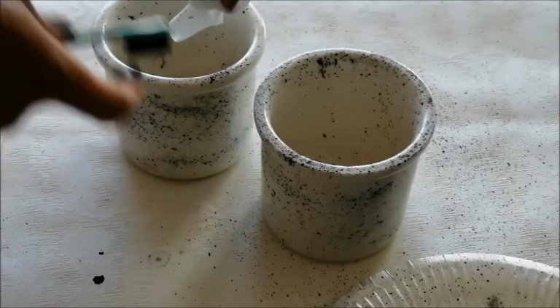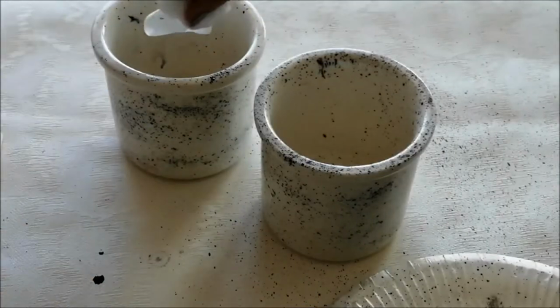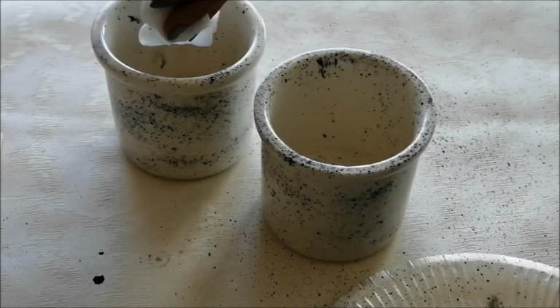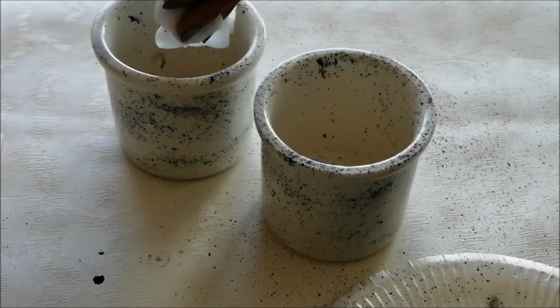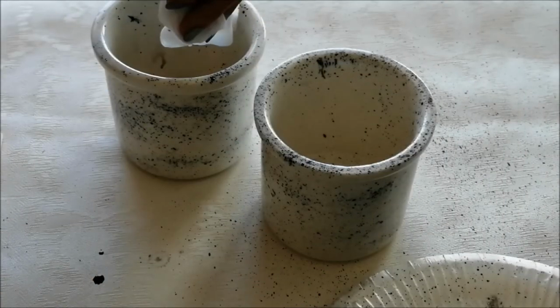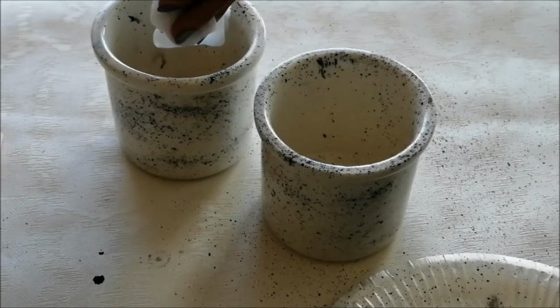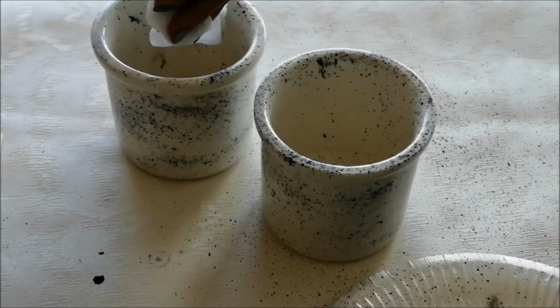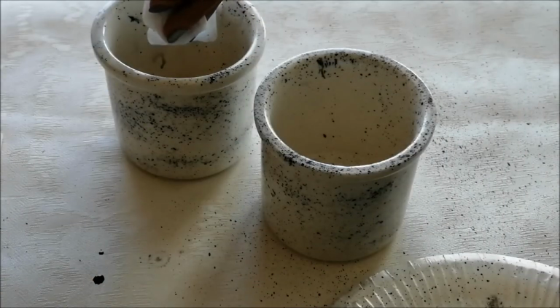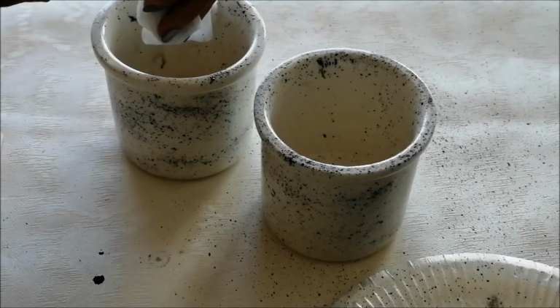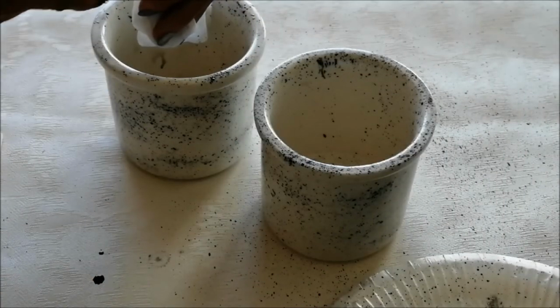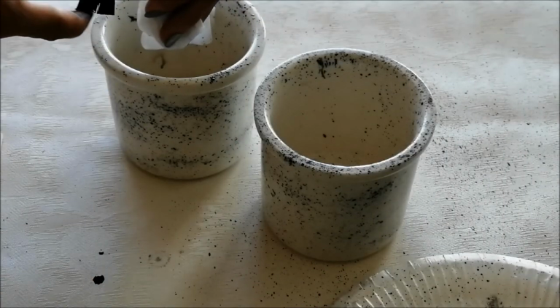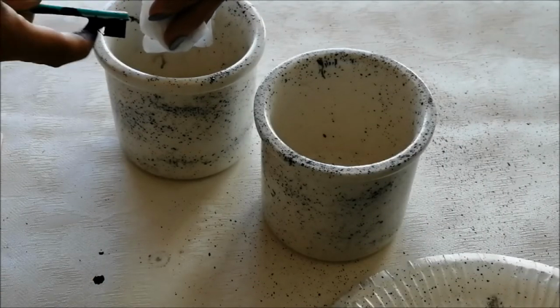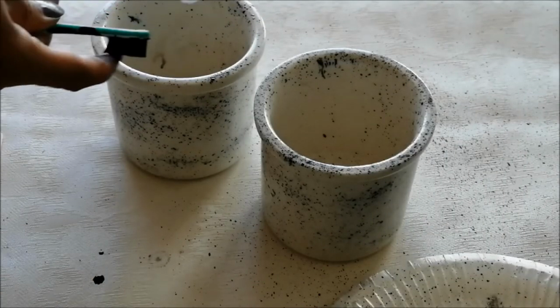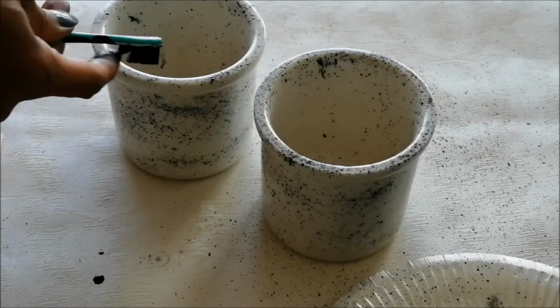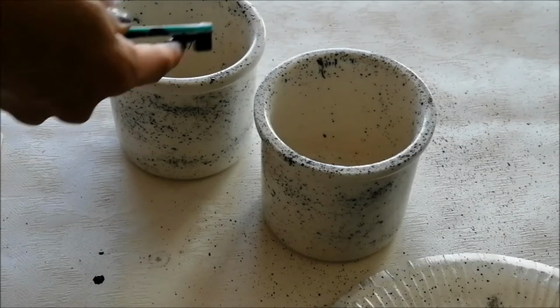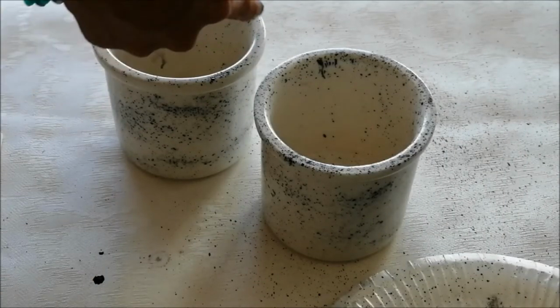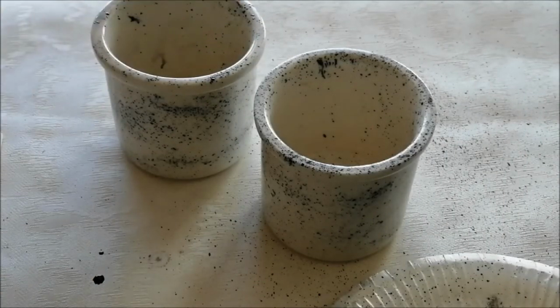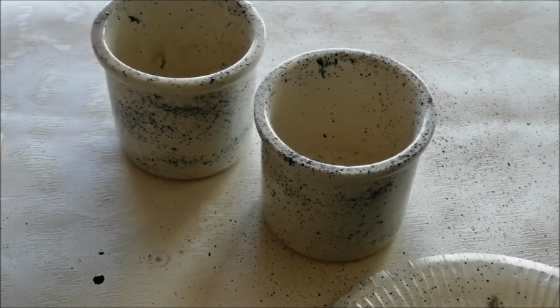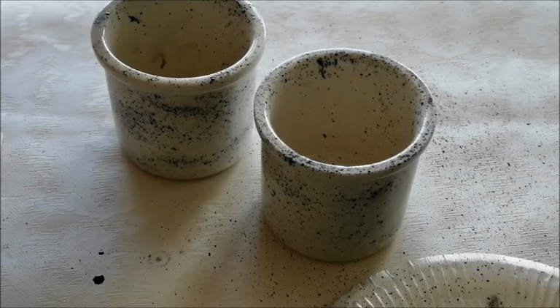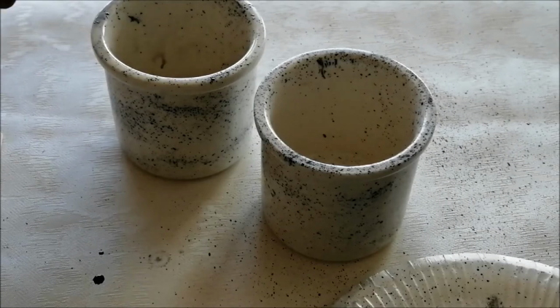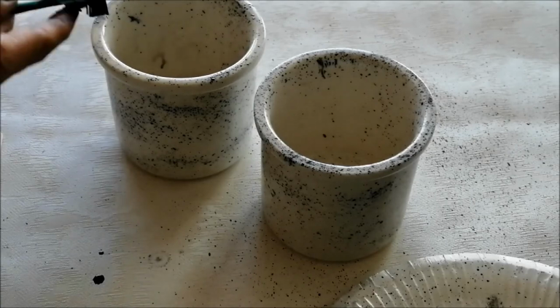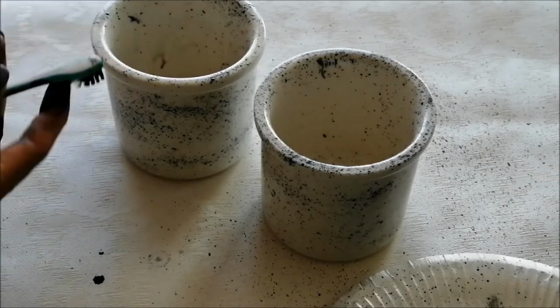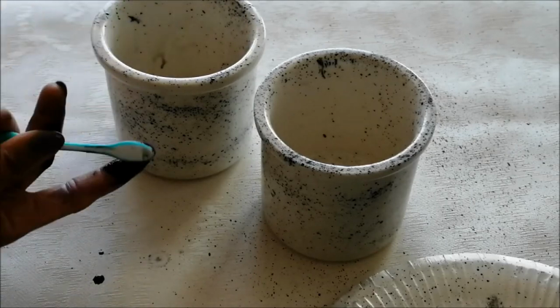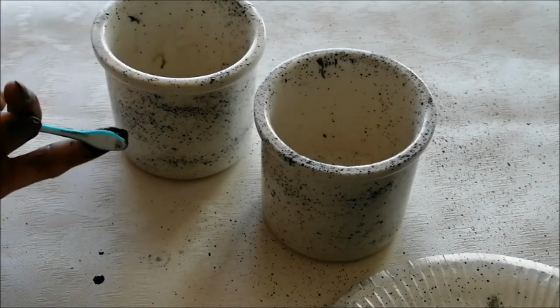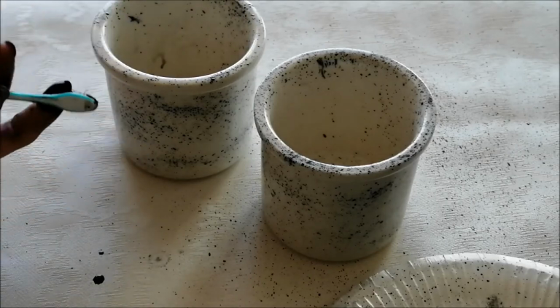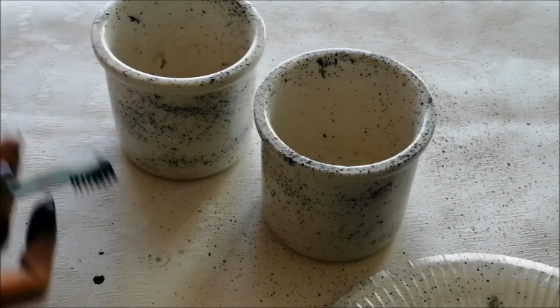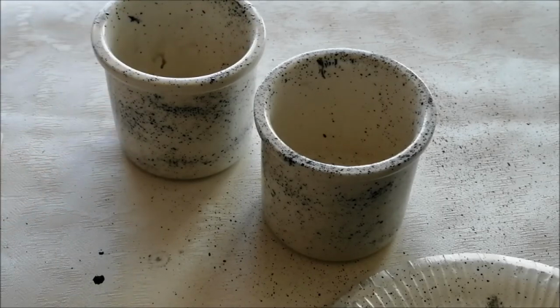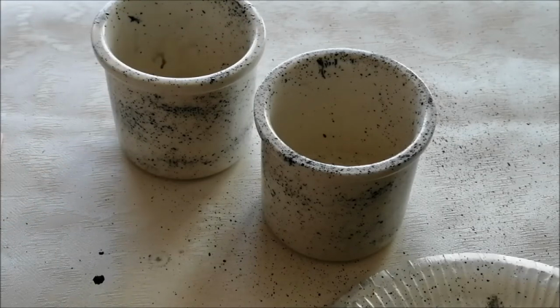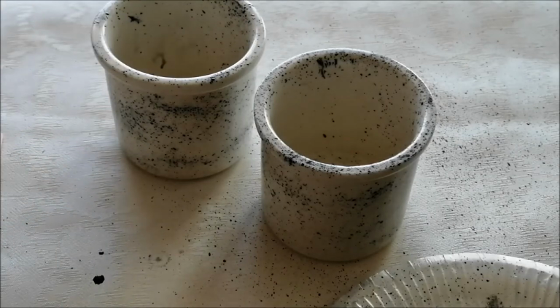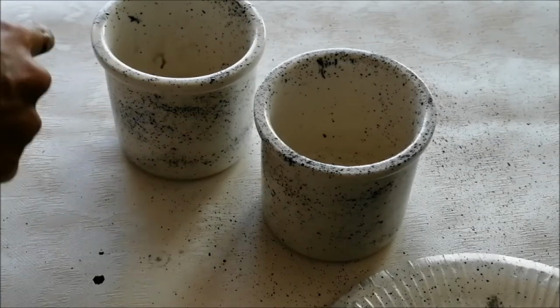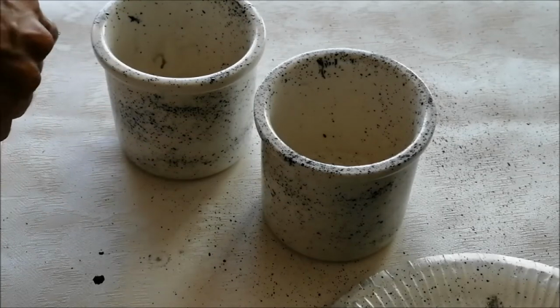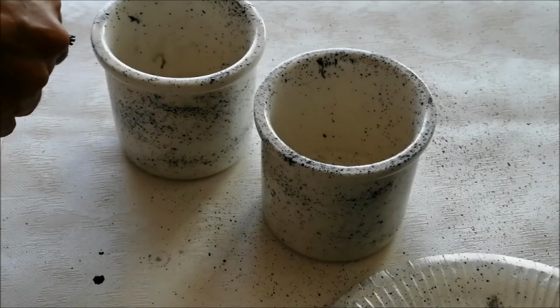Let it dry. And if you are not happy with it, just wash off with water and do it all over again.